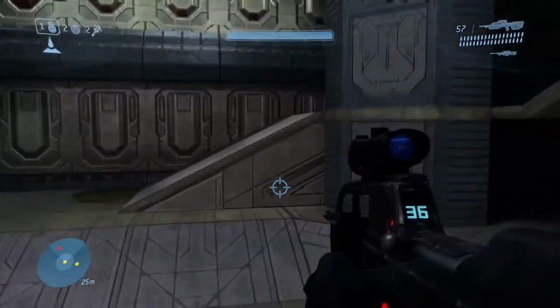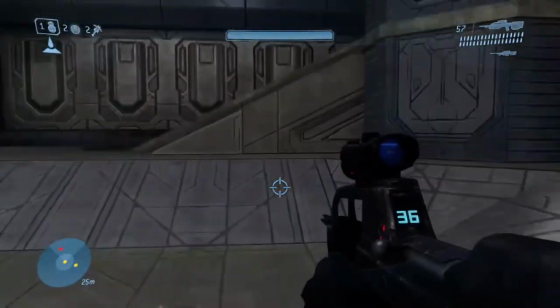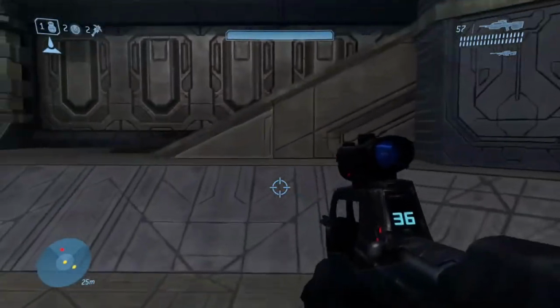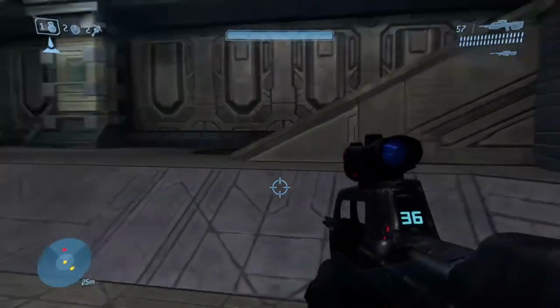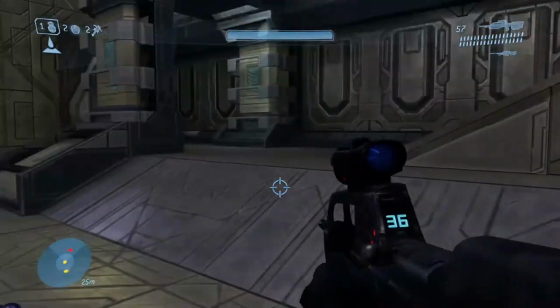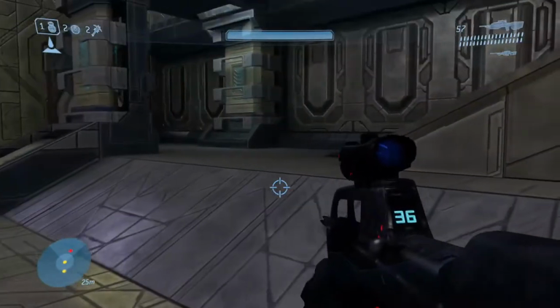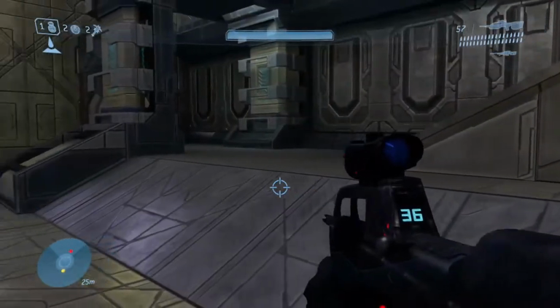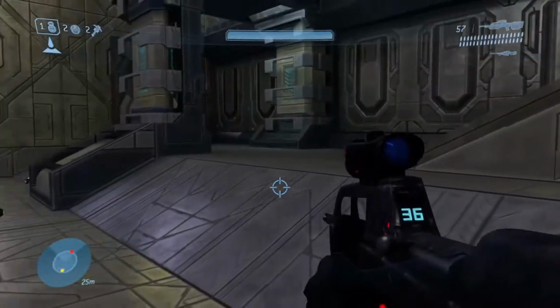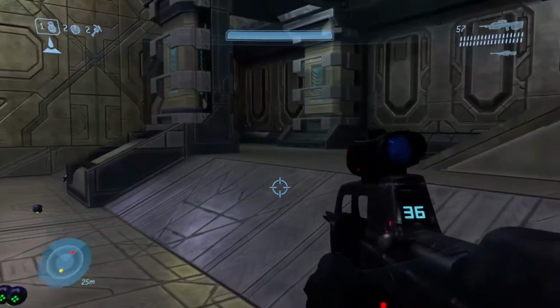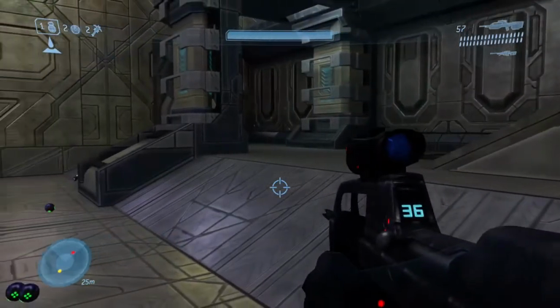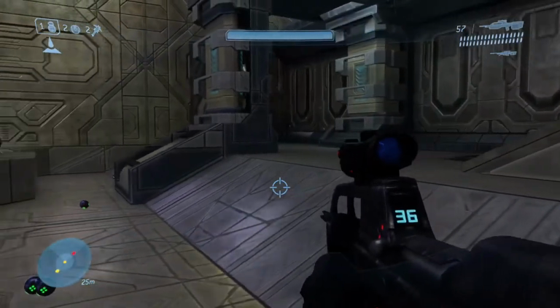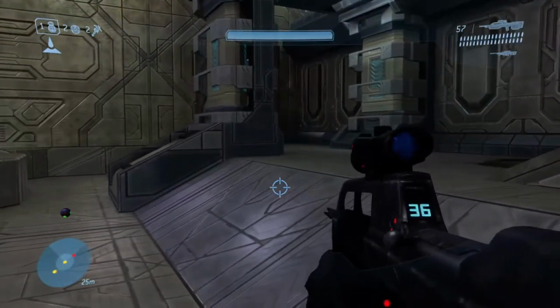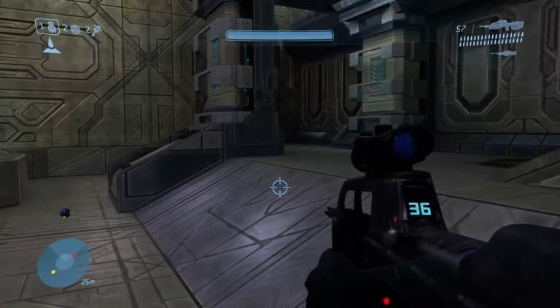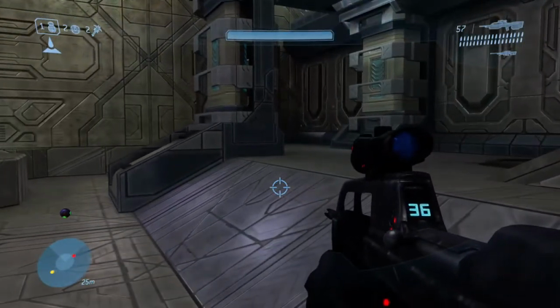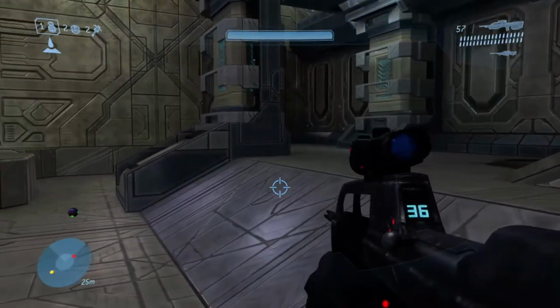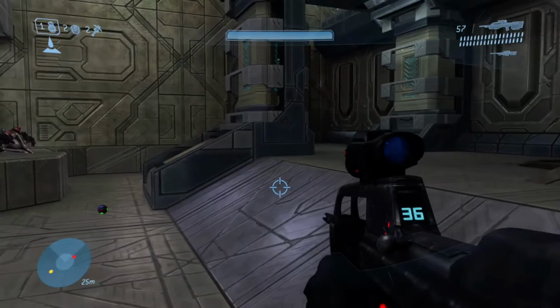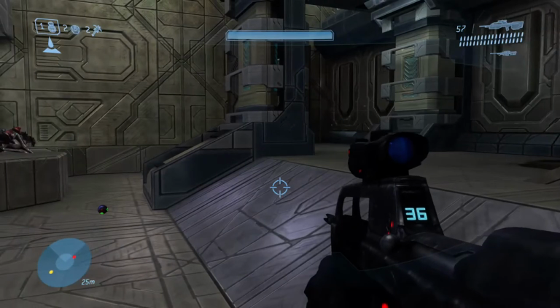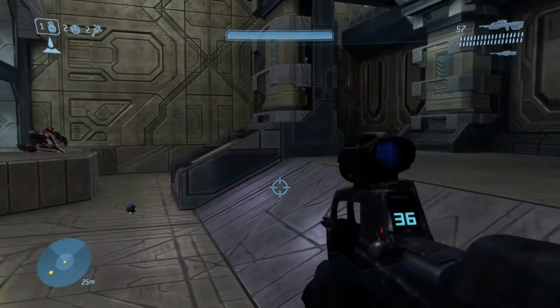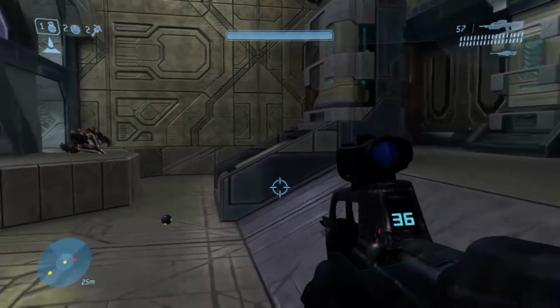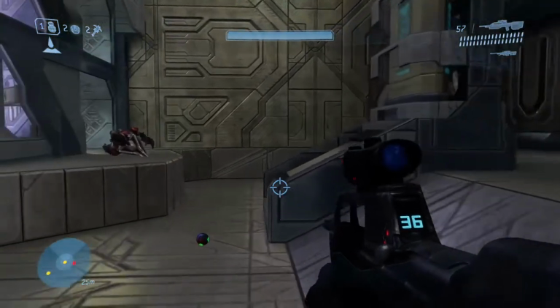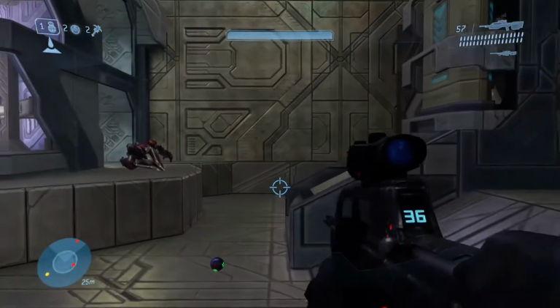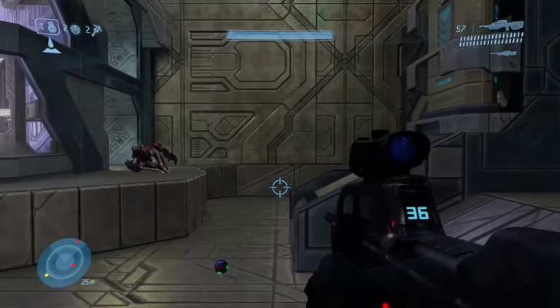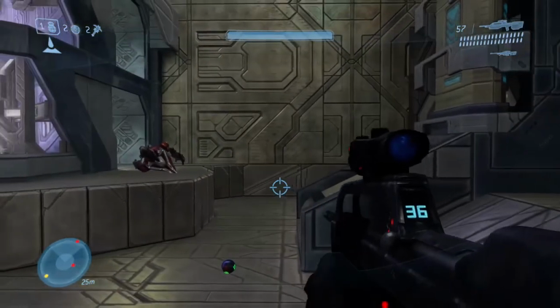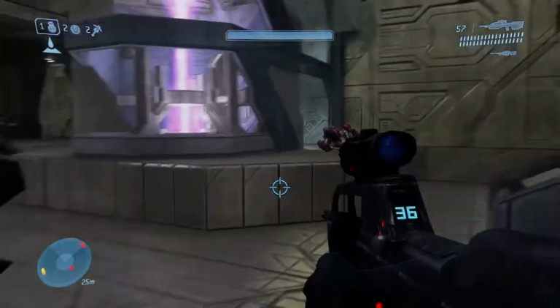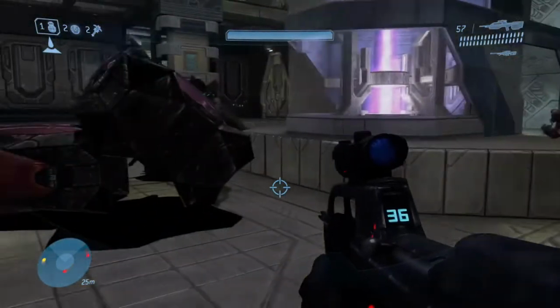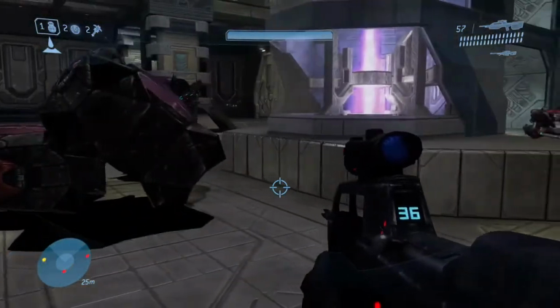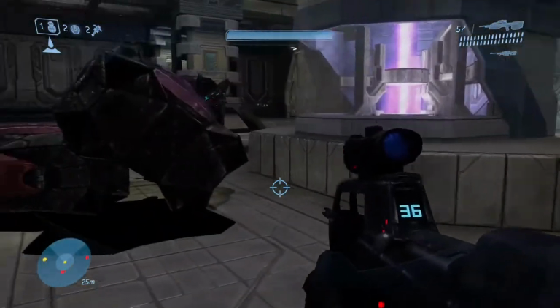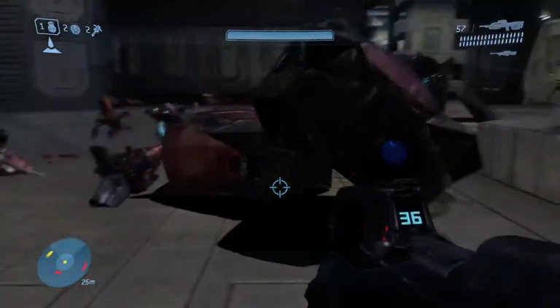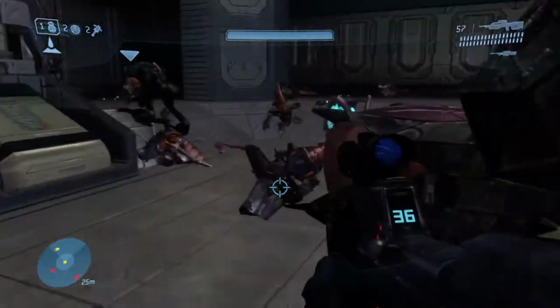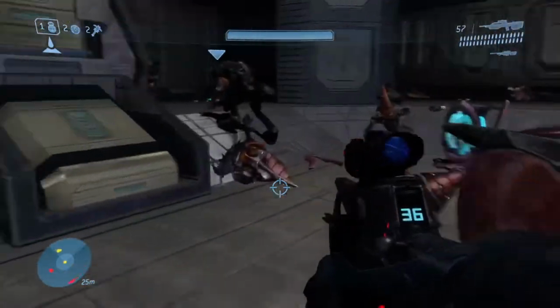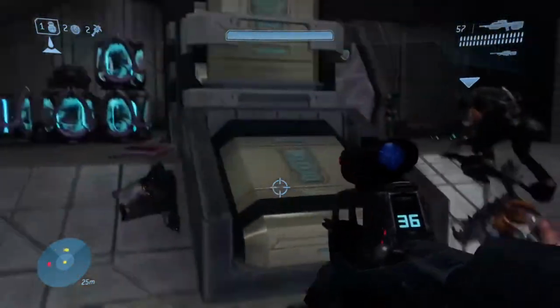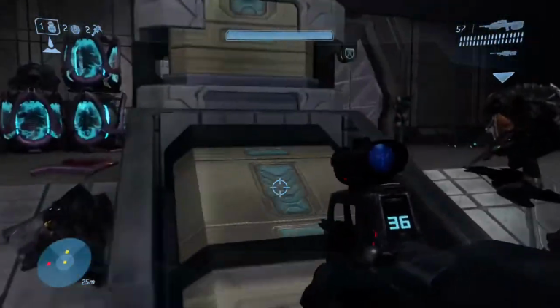In order to get the skull, you will need a grav lift. In order to get that grav lift, you will need to go inside that building right next to the scarab boss fight.